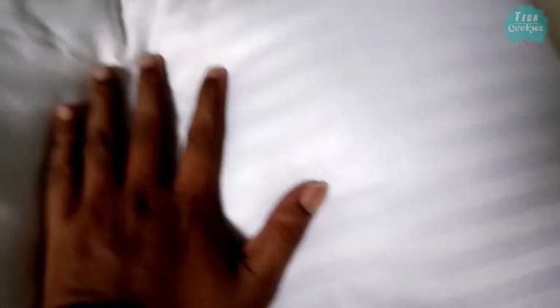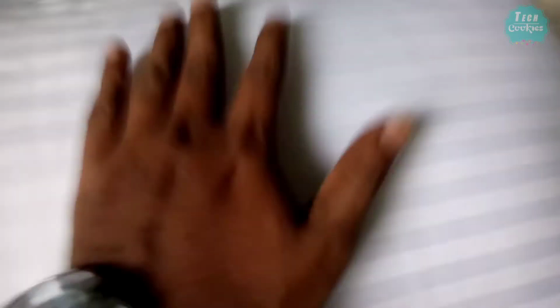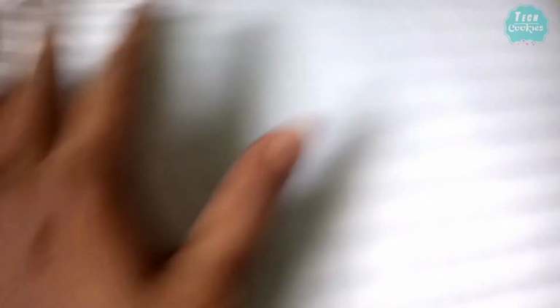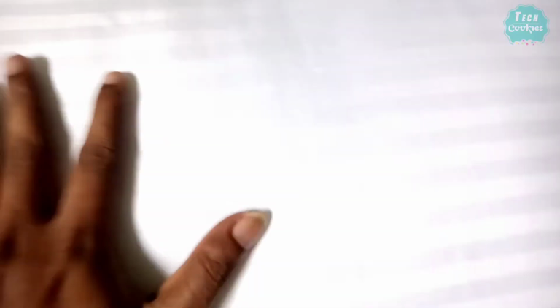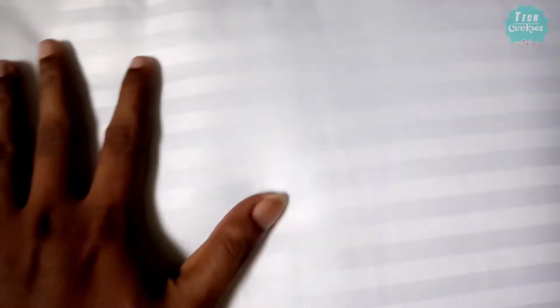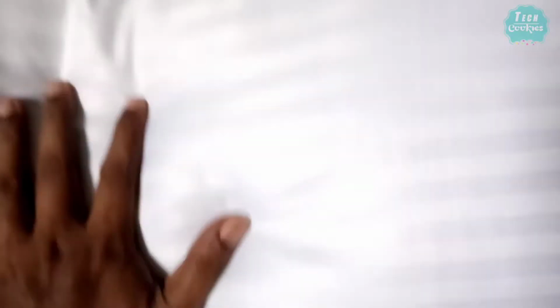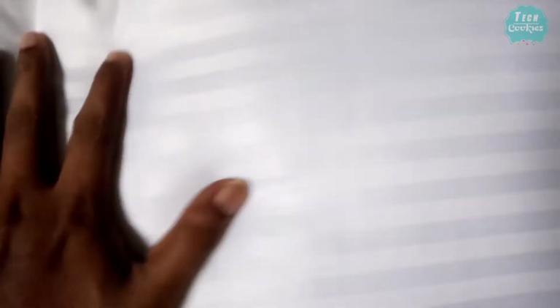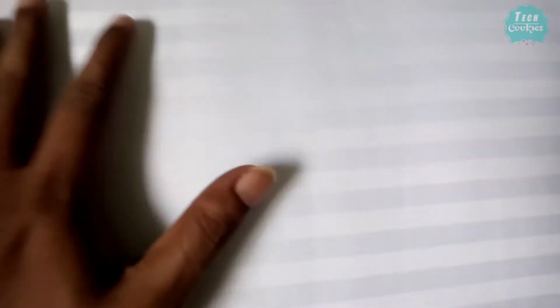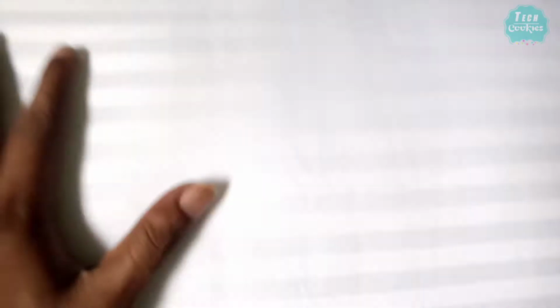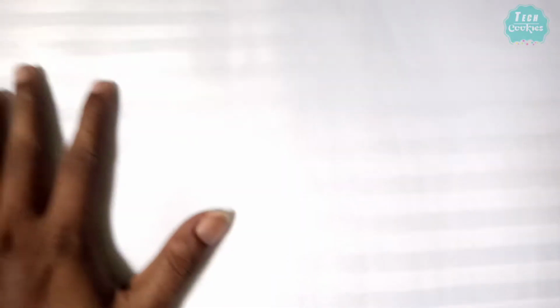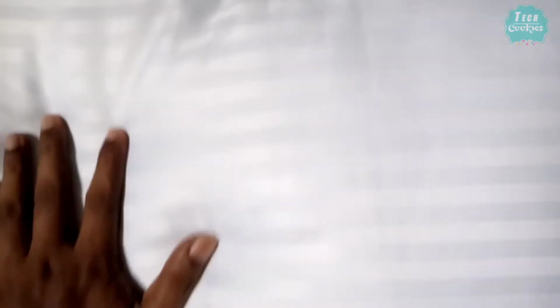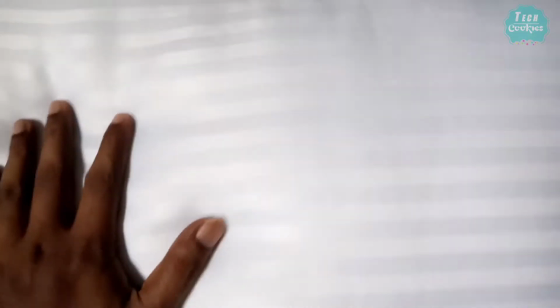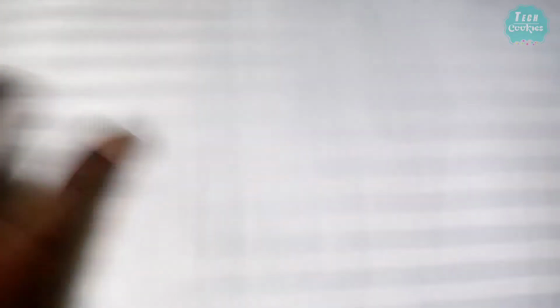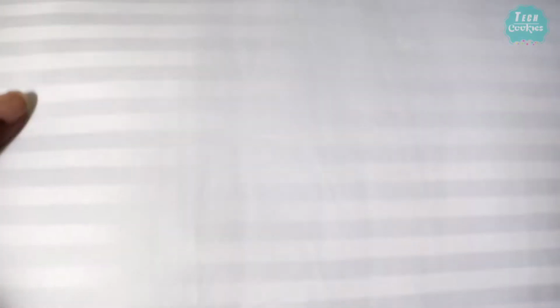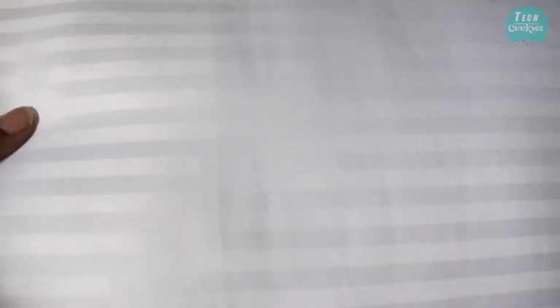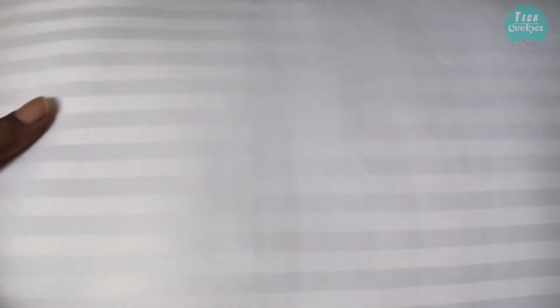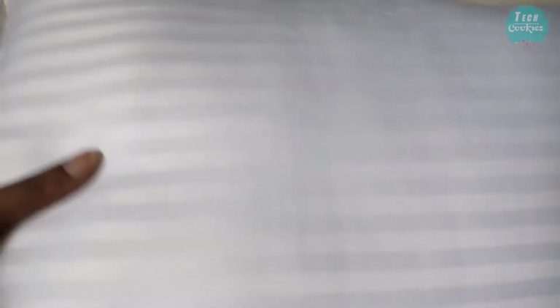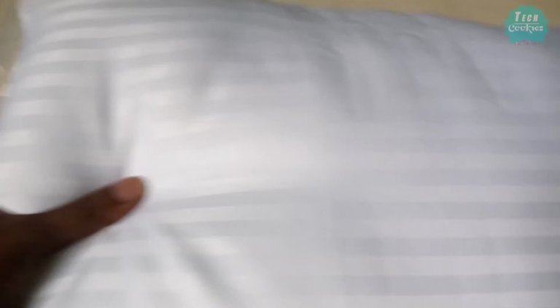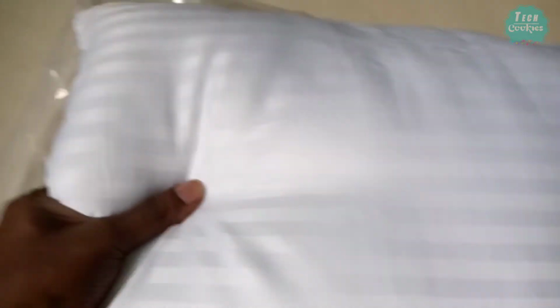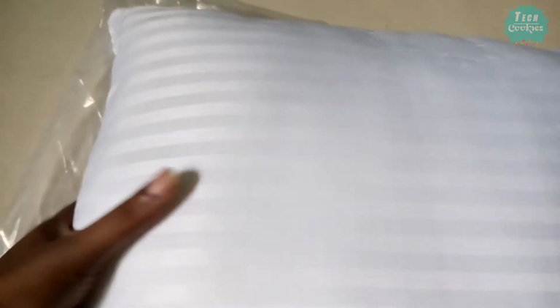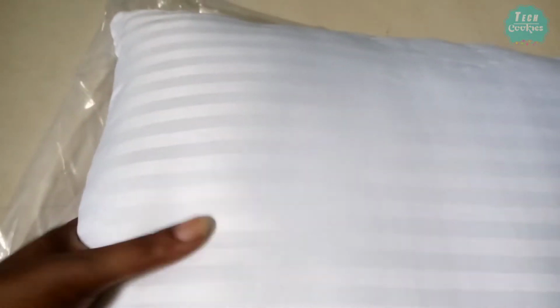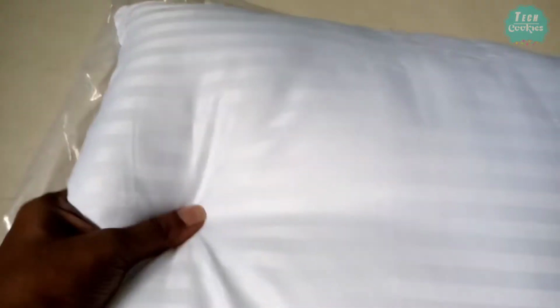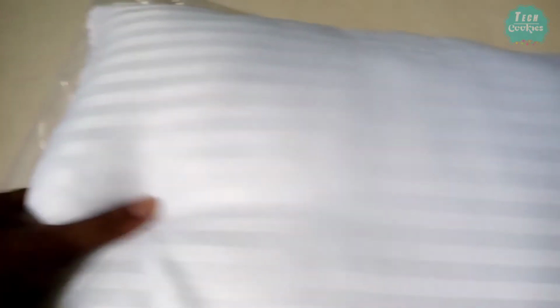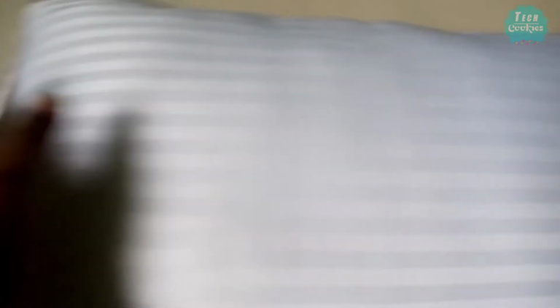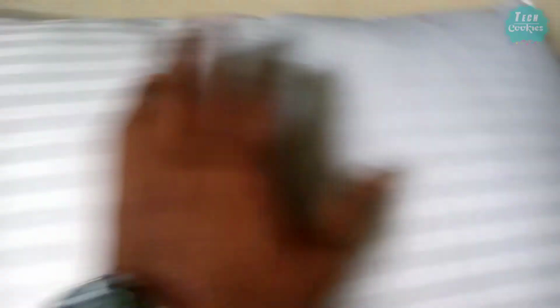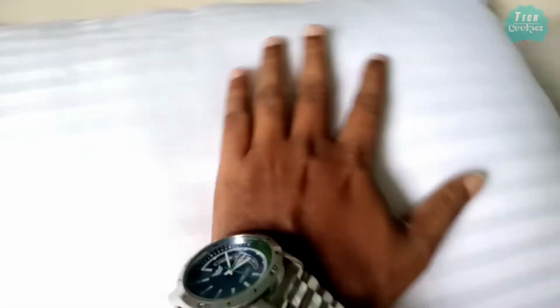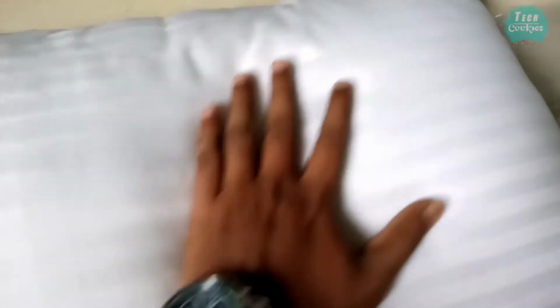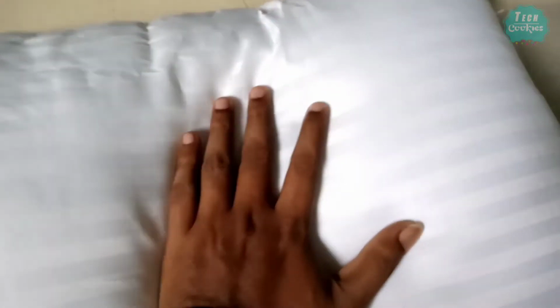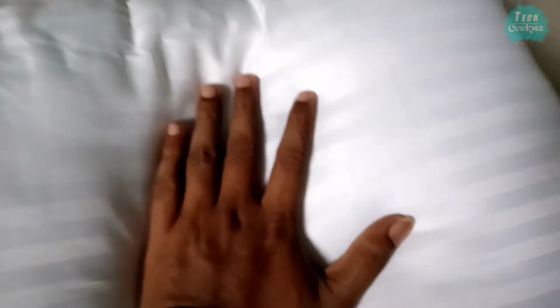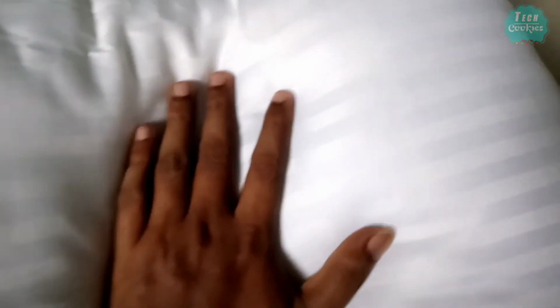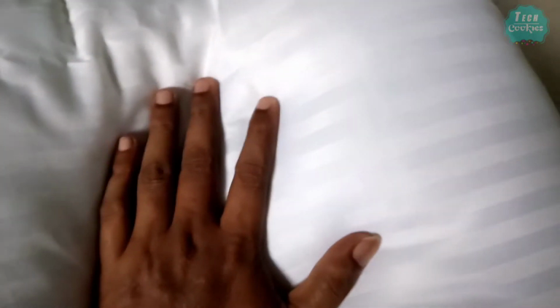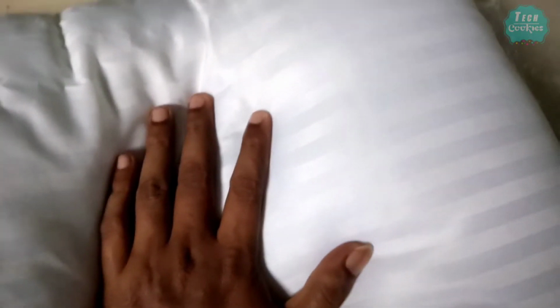This is a cotton pillow cover that will be attached to the pillow.